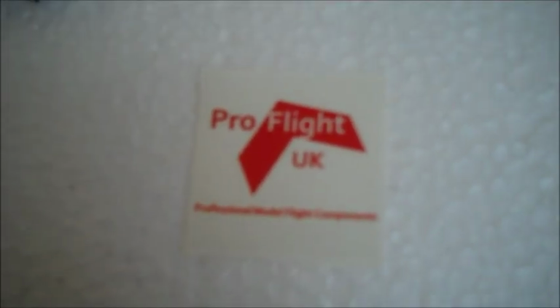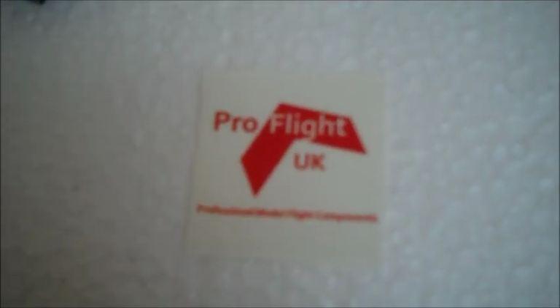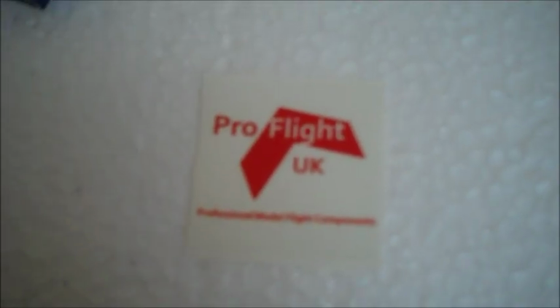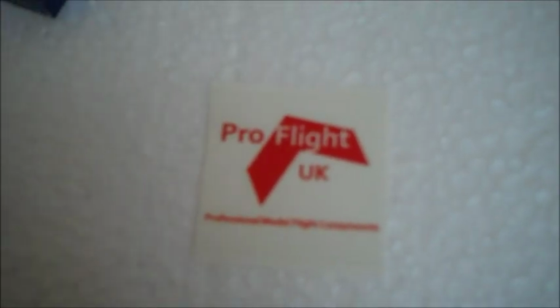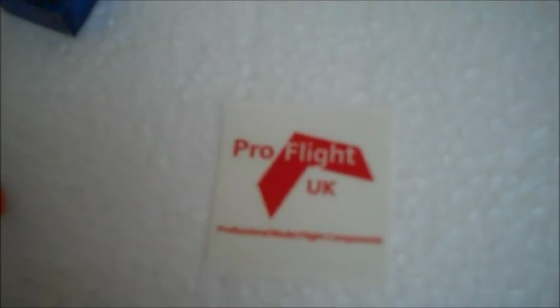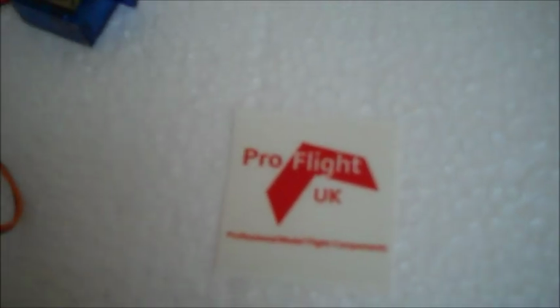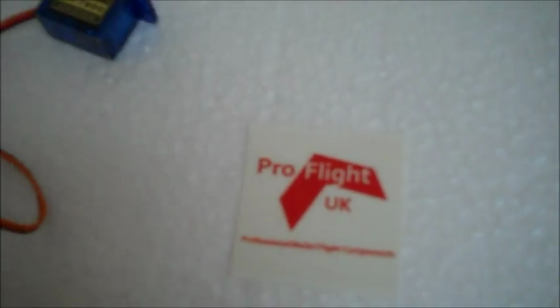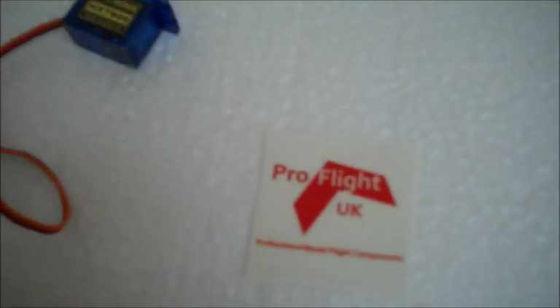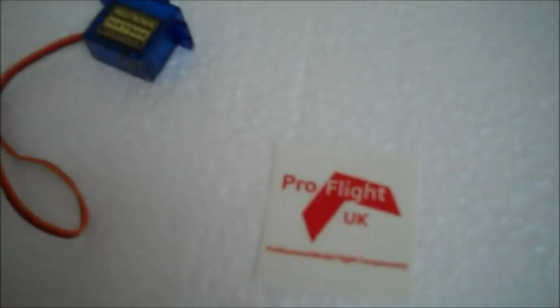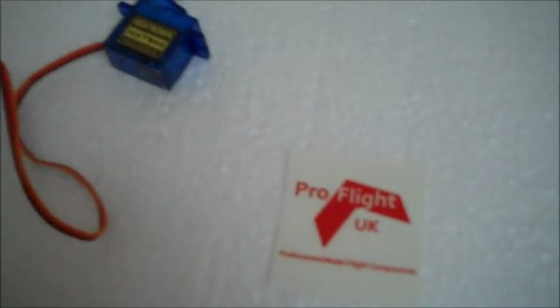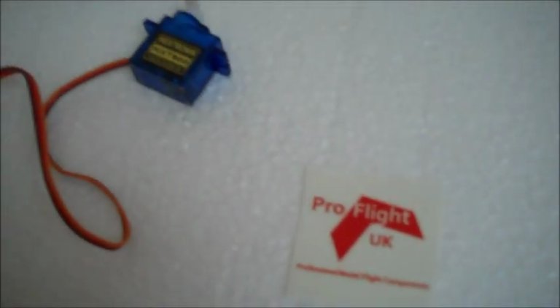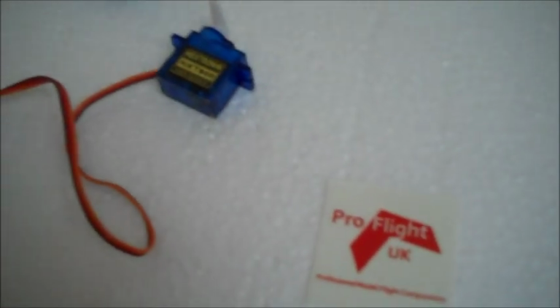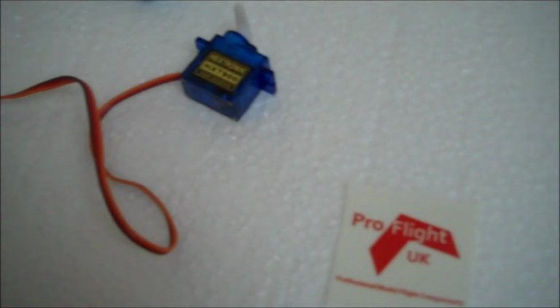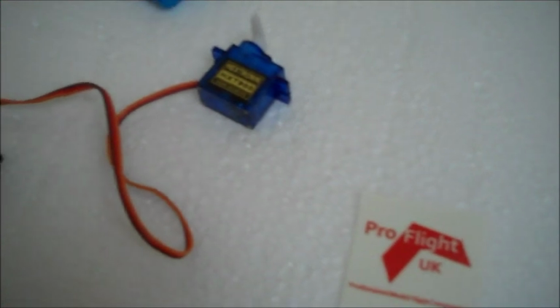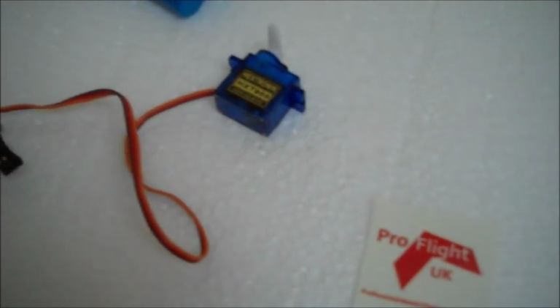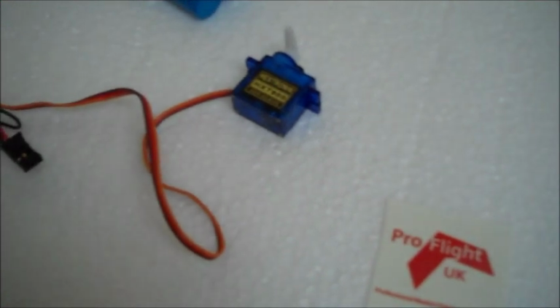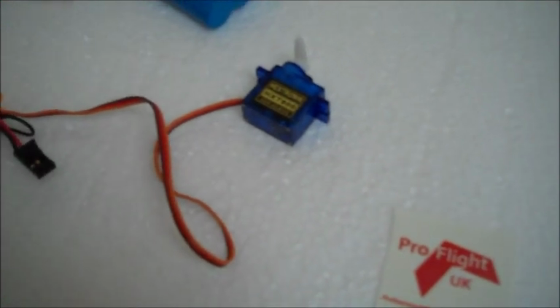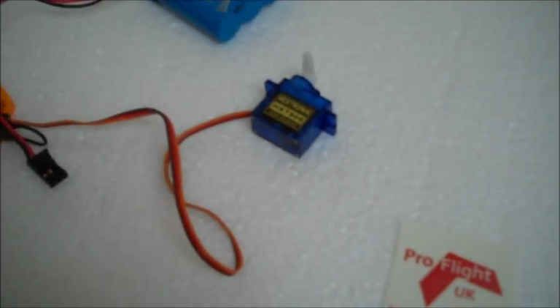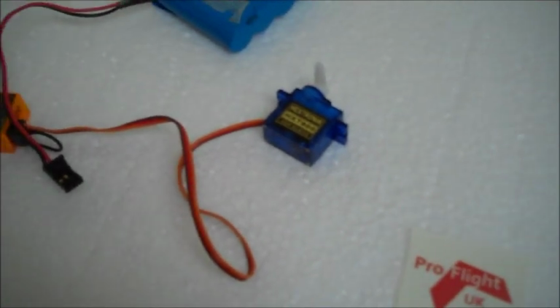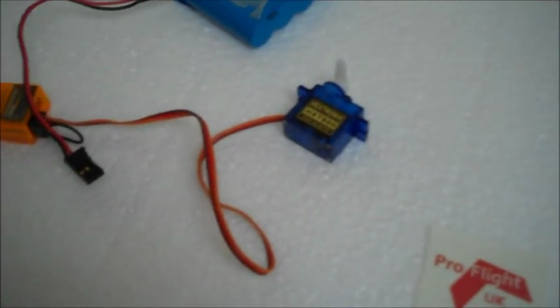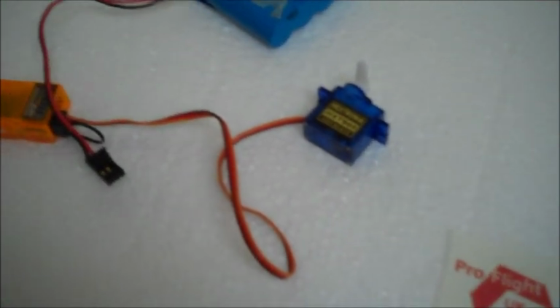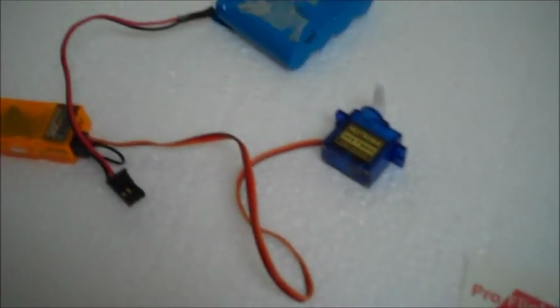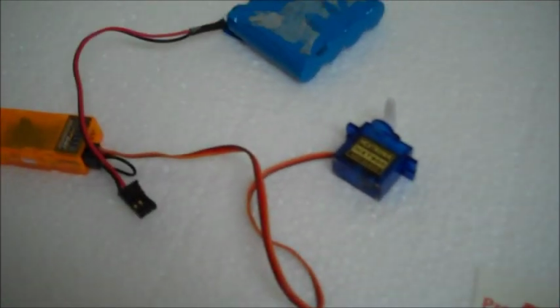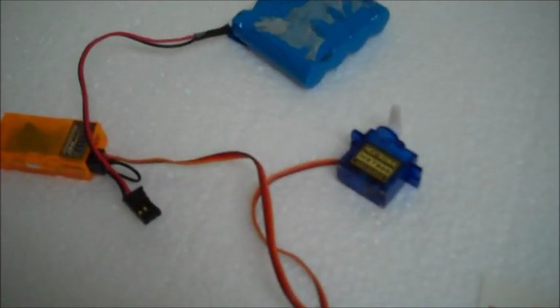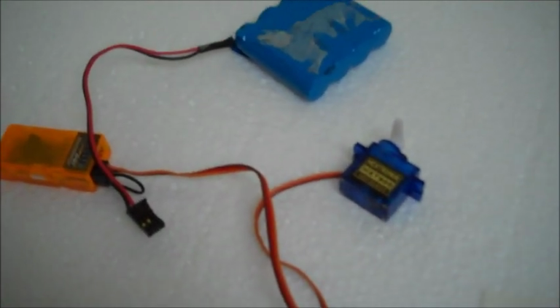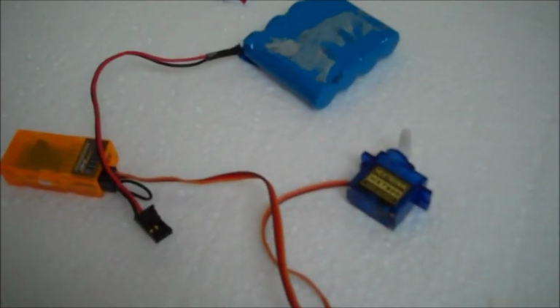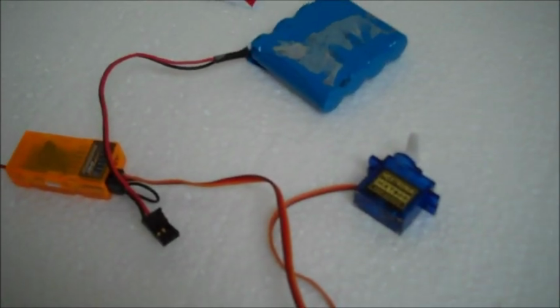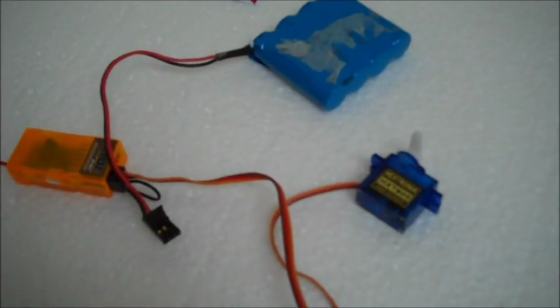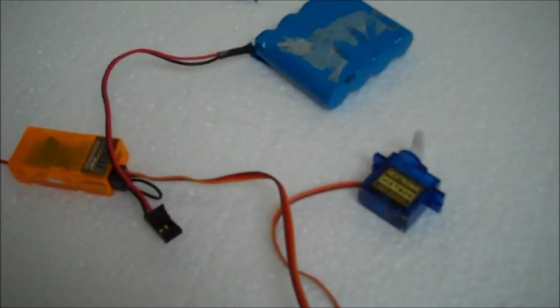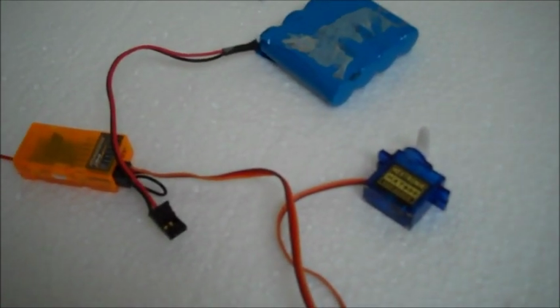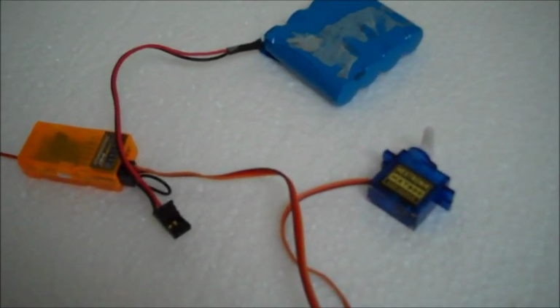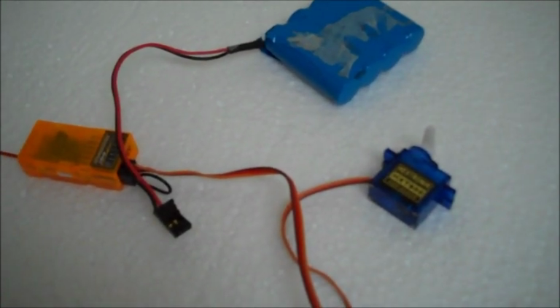In this video I'm going to demonstrate how to bind the Orange receiver to a Spectrum DSM-2 transmitter.